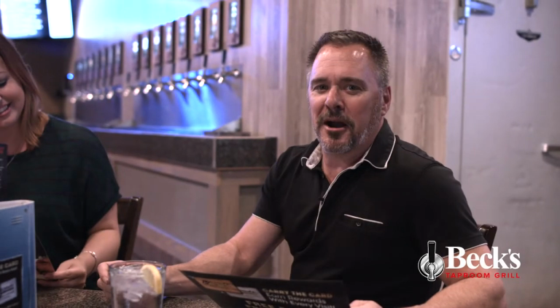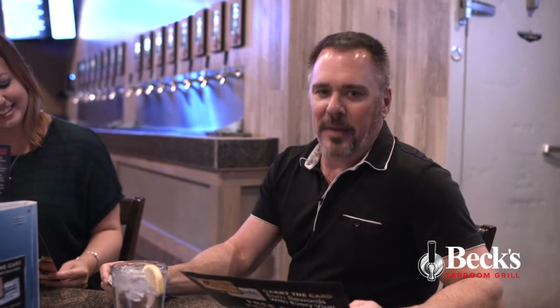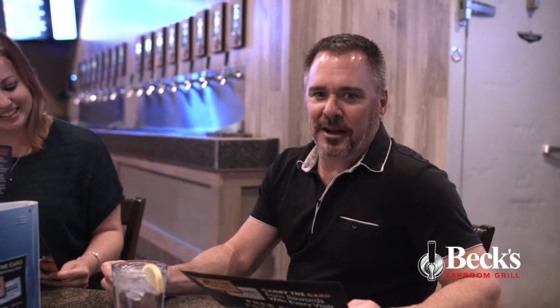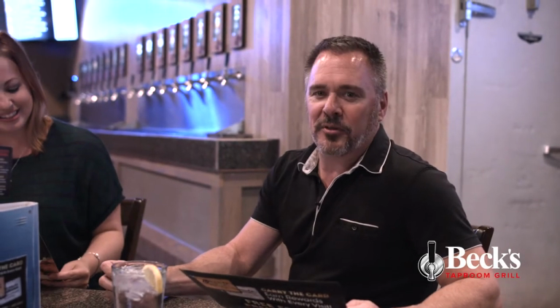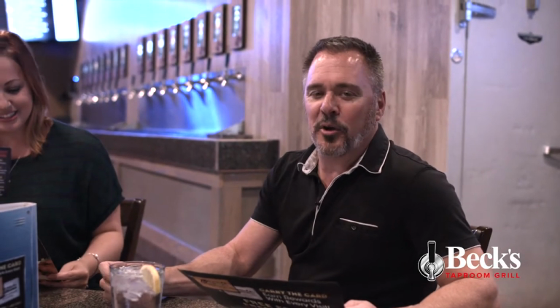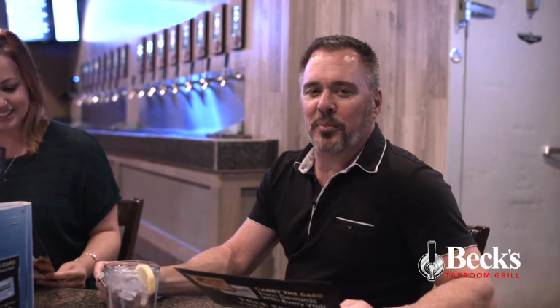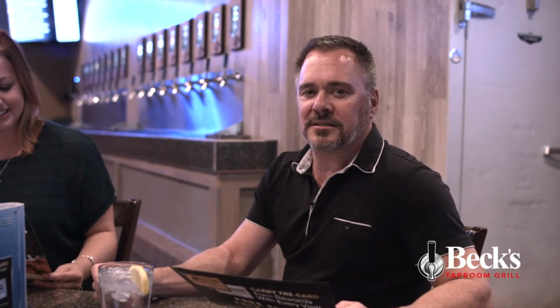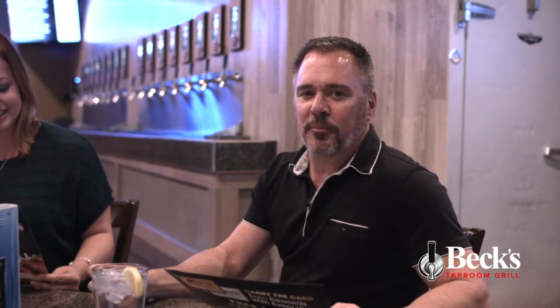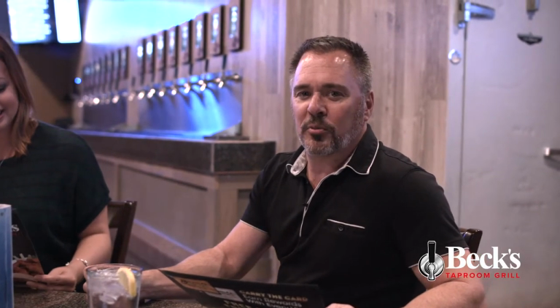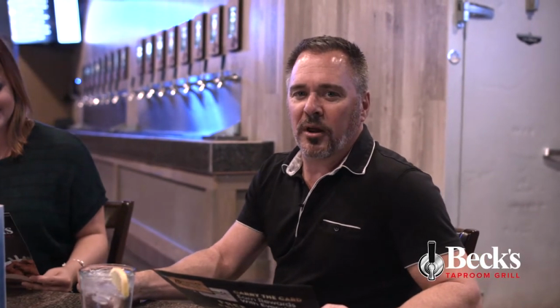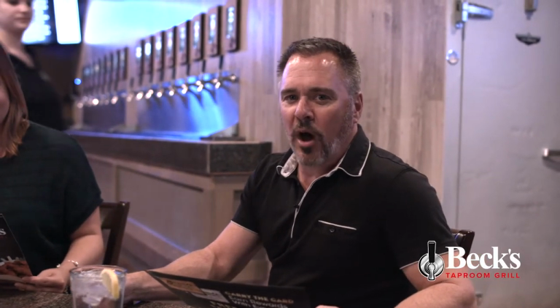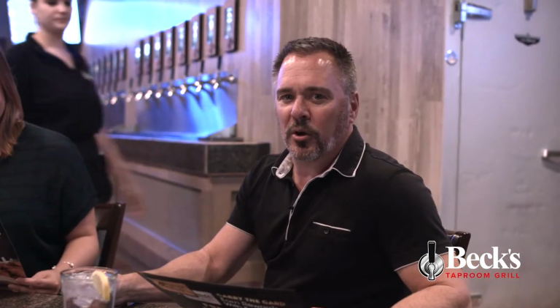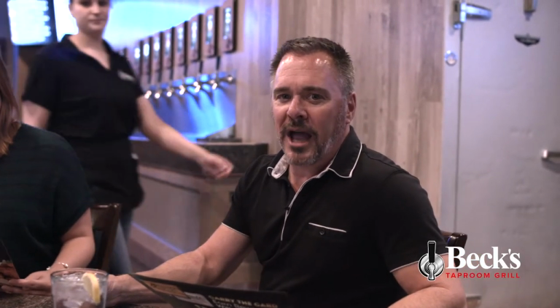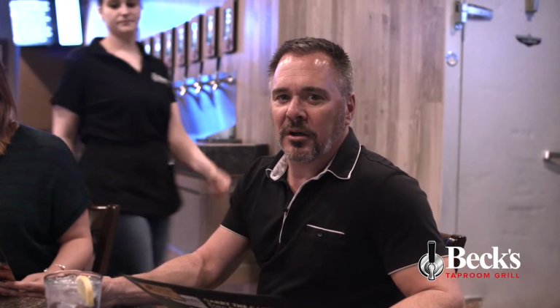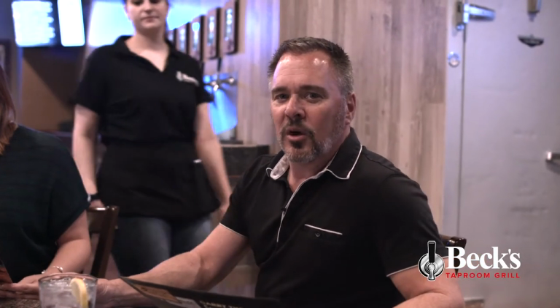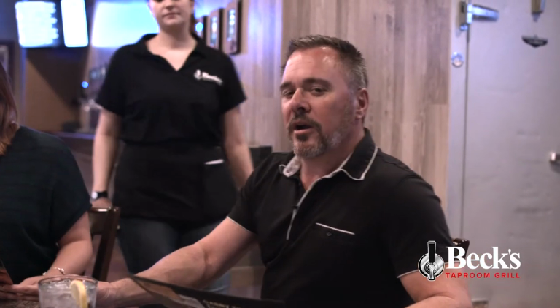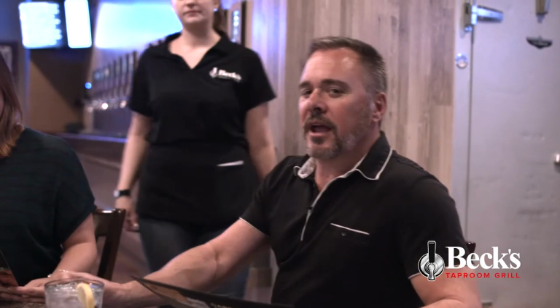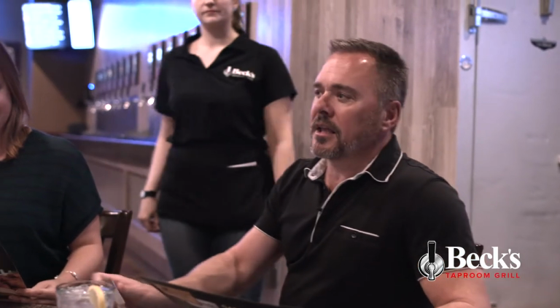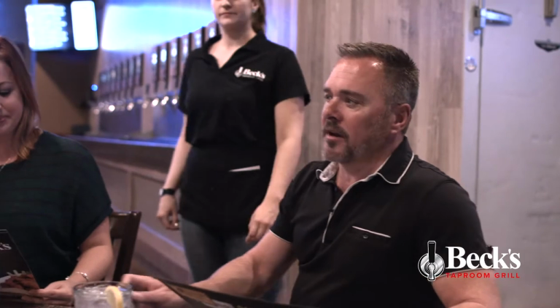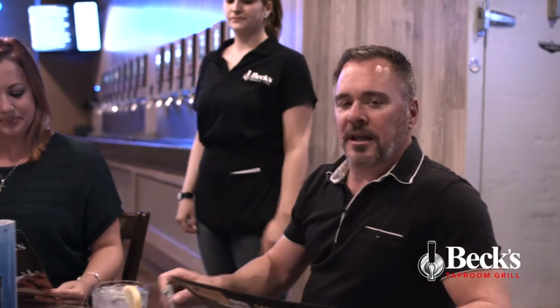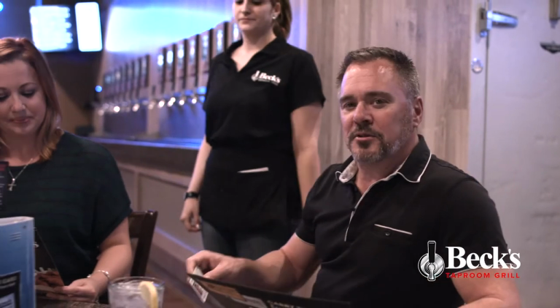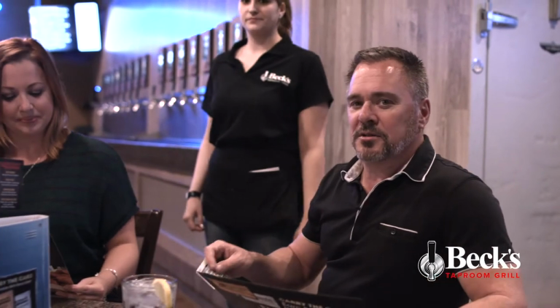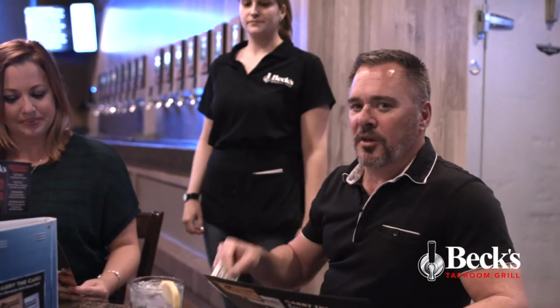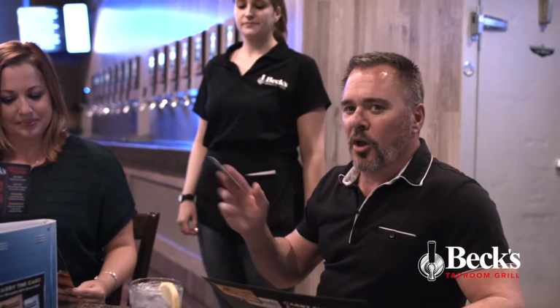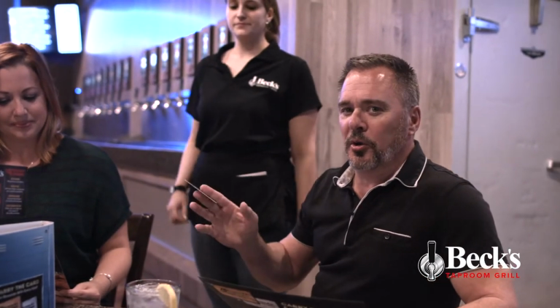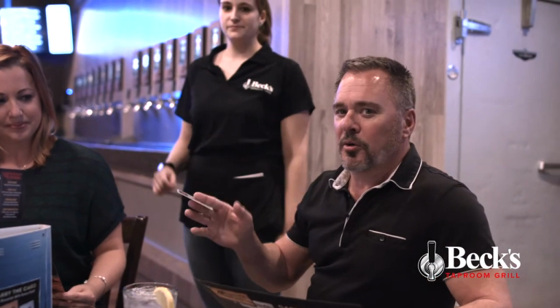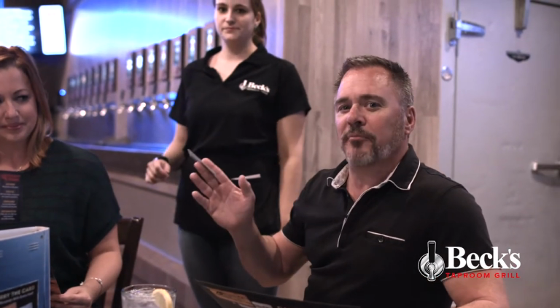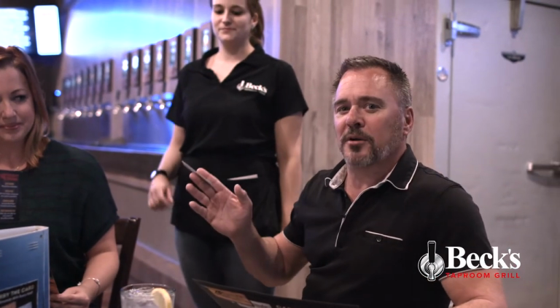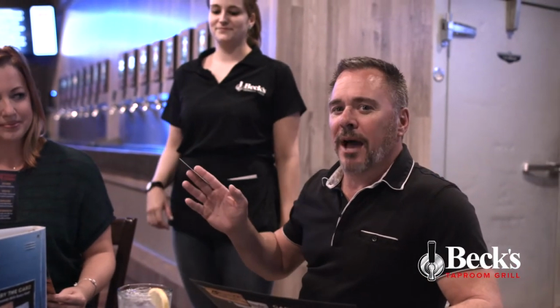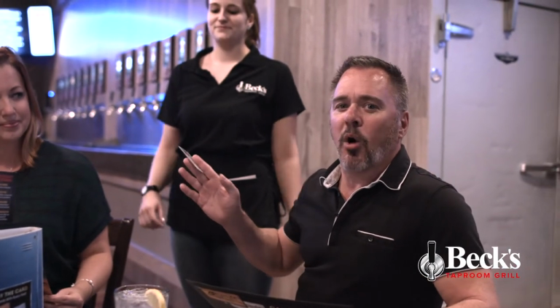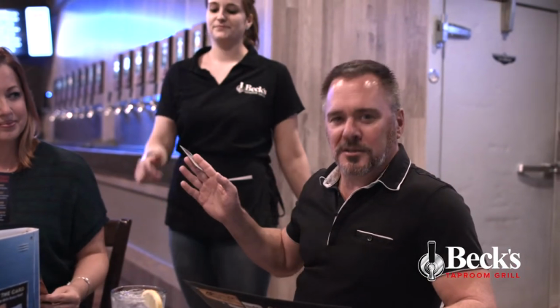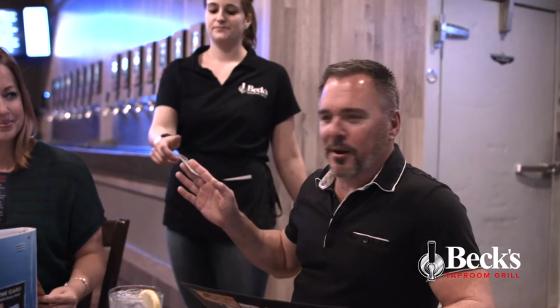Darren Beck here with the all-new Beck's Tap Room Grill in Waterloo, Iowa. We're here today to give you a little demonstration of the all-new craft beer tap wall experience.